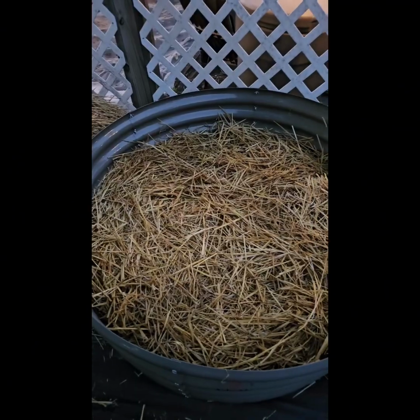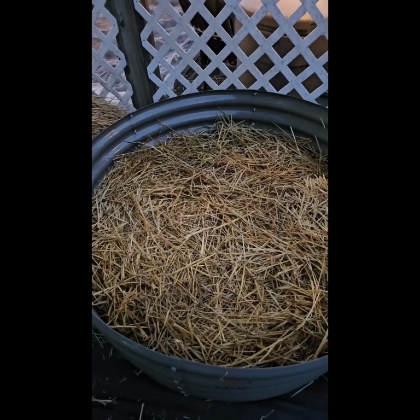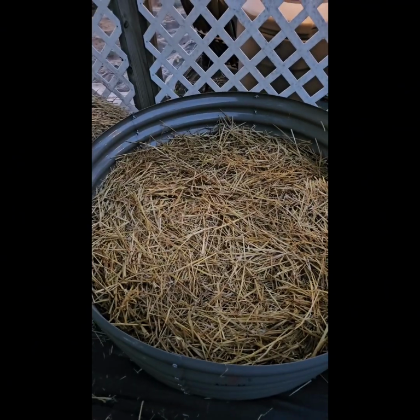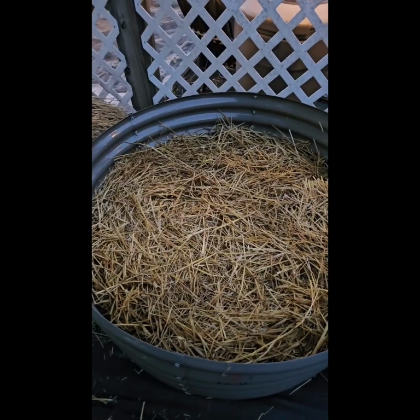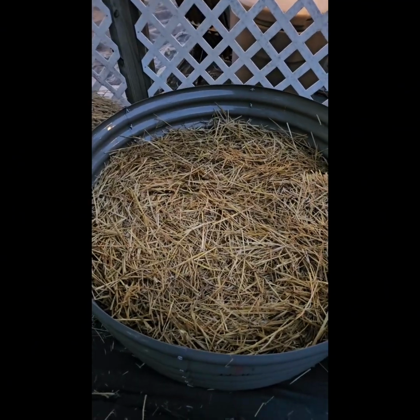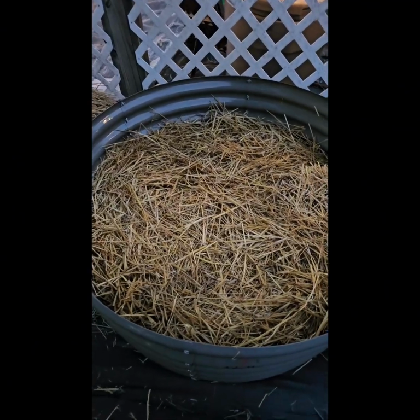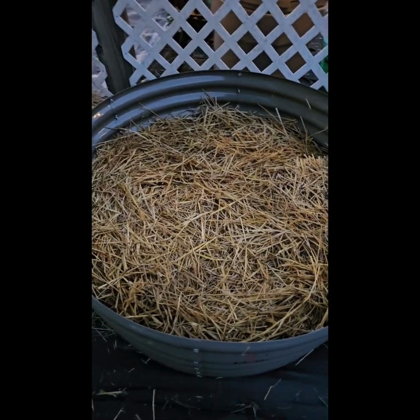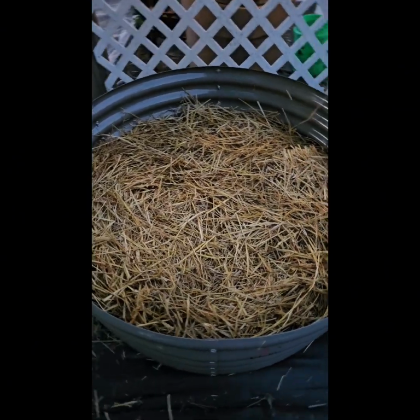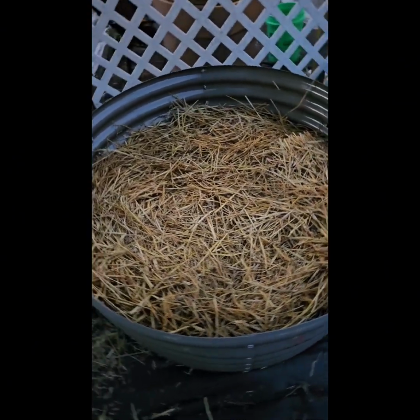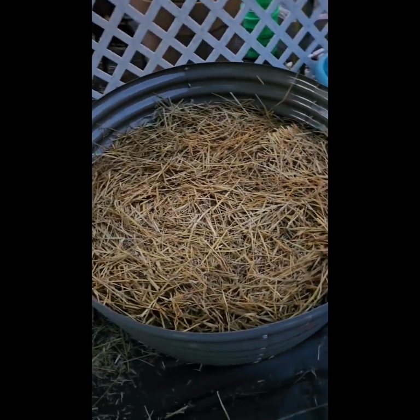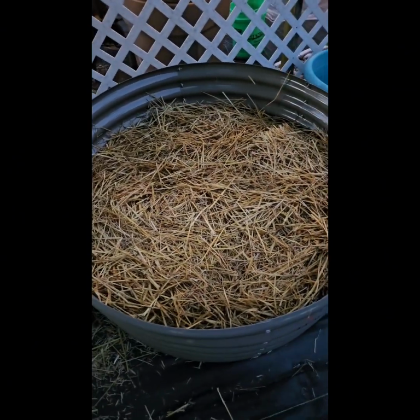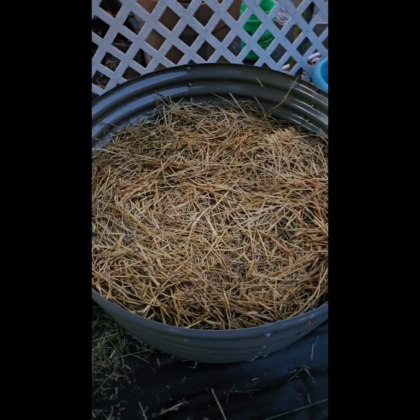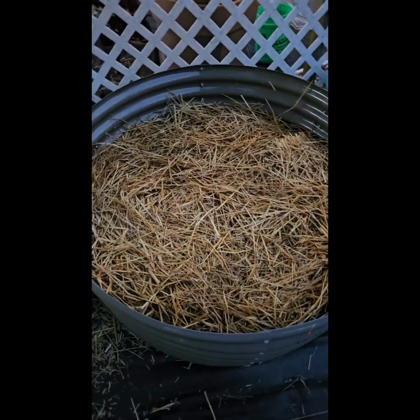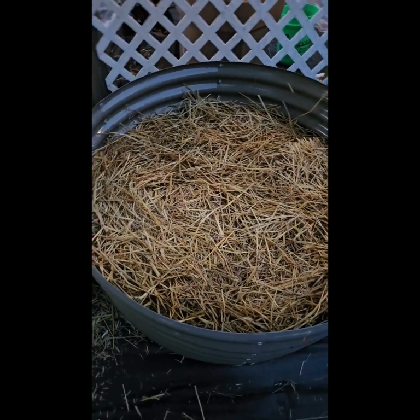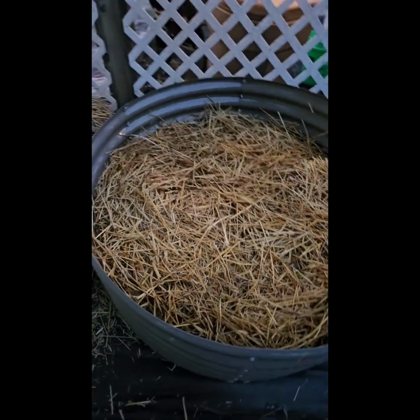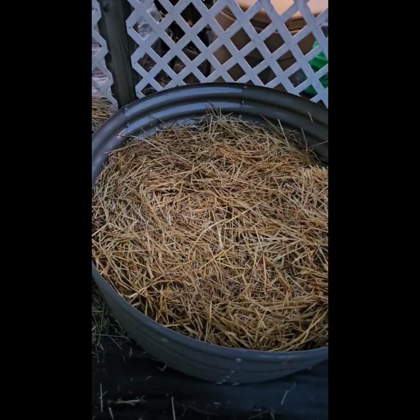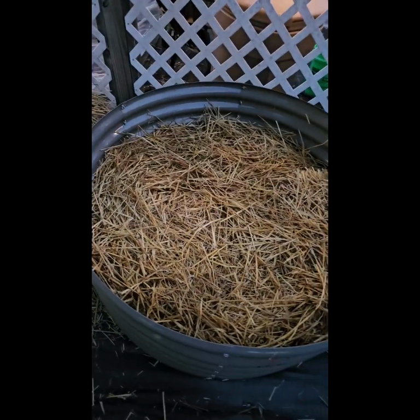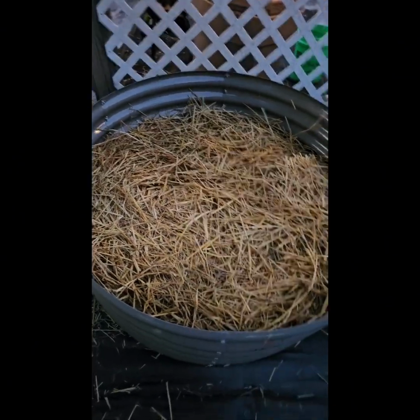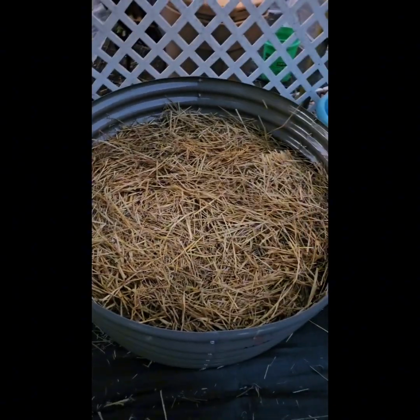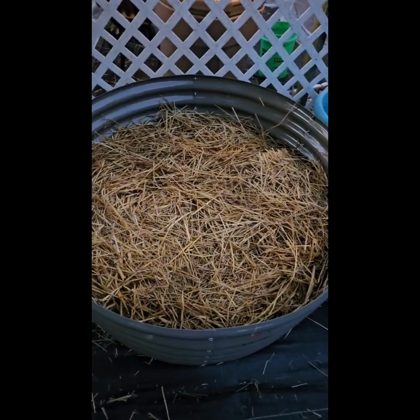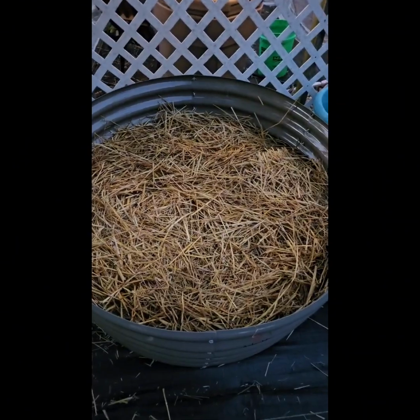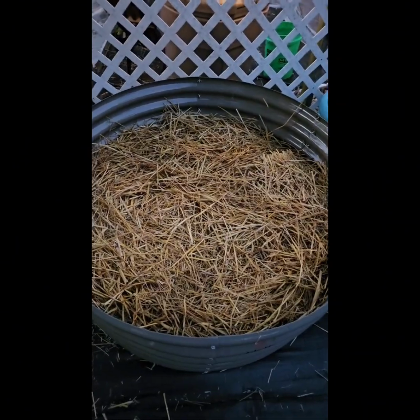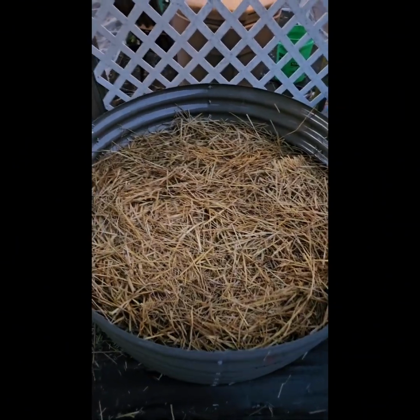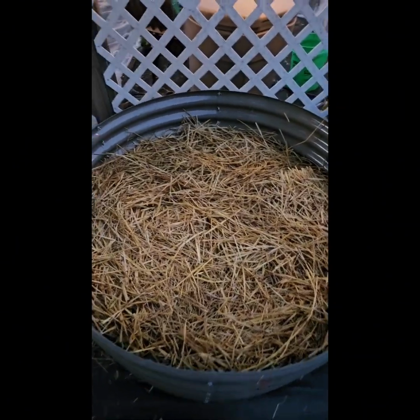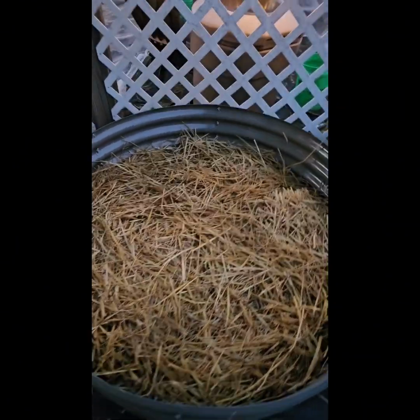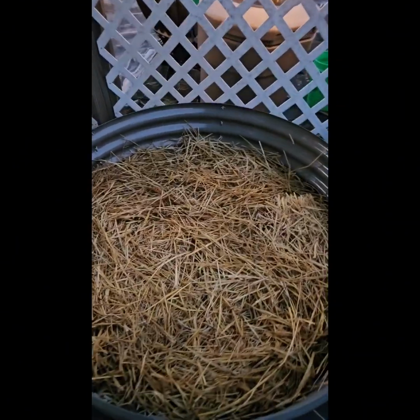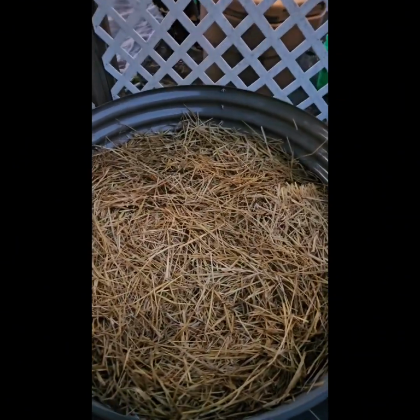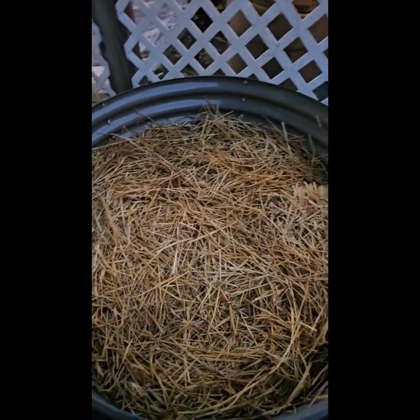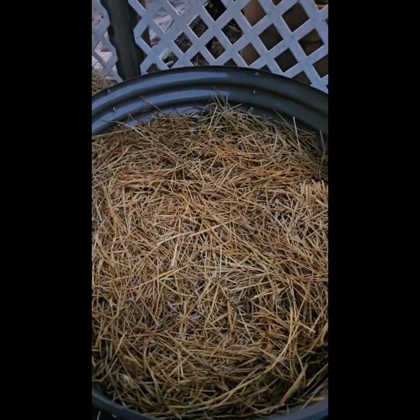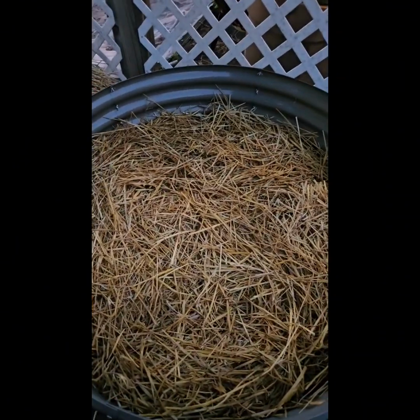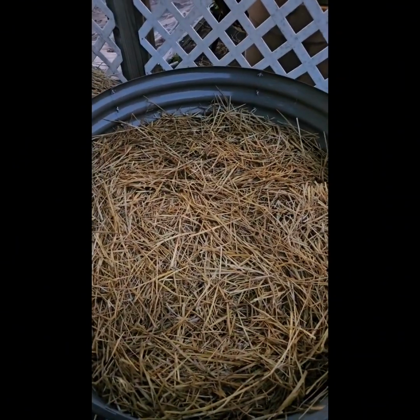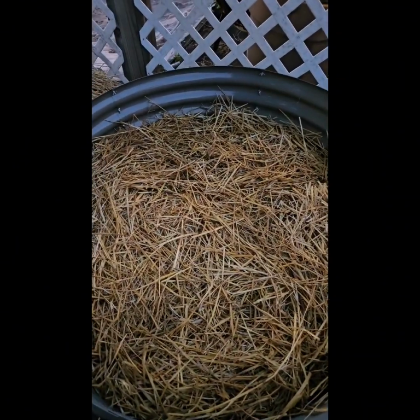Here it is — the finished bed of the fingerlings. I can't wait to harvest.